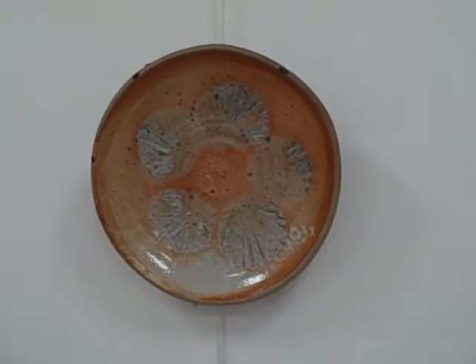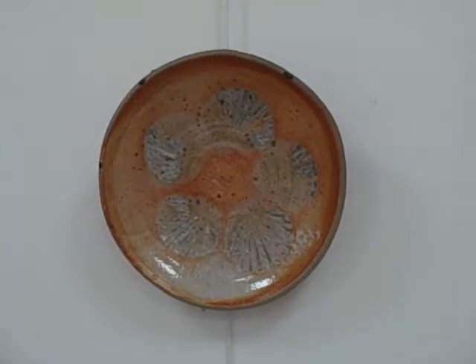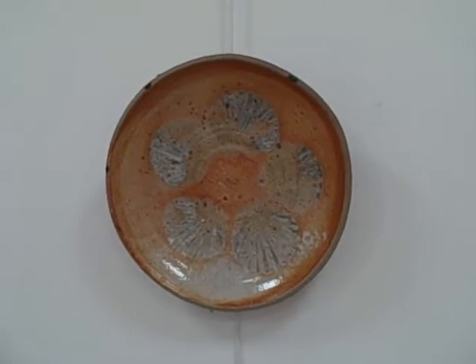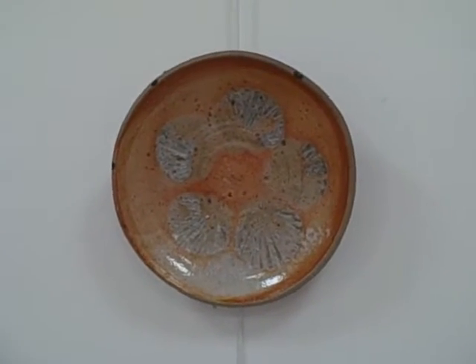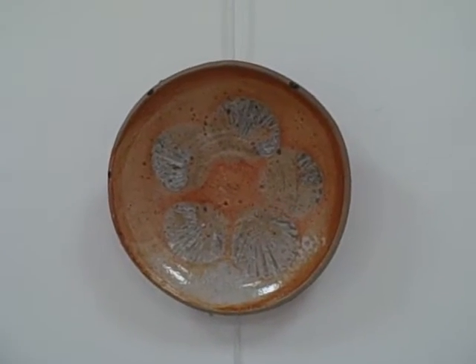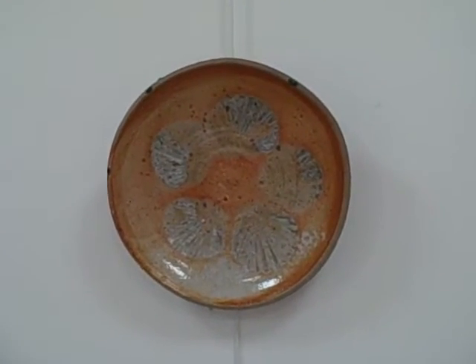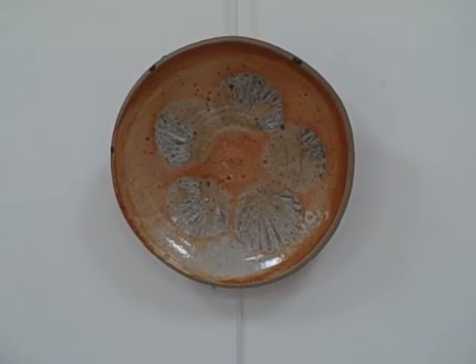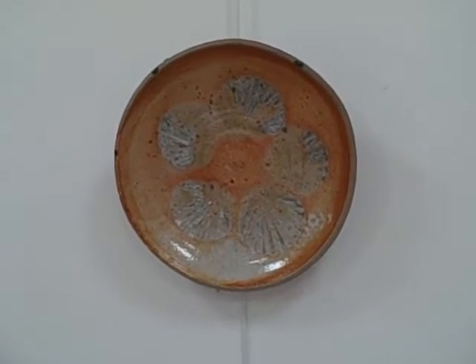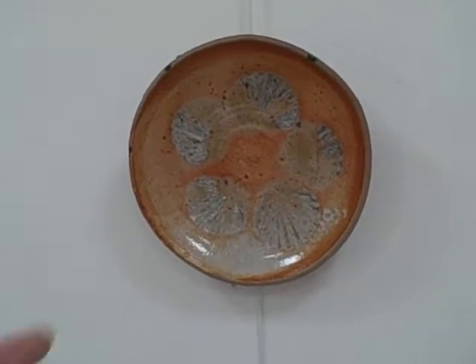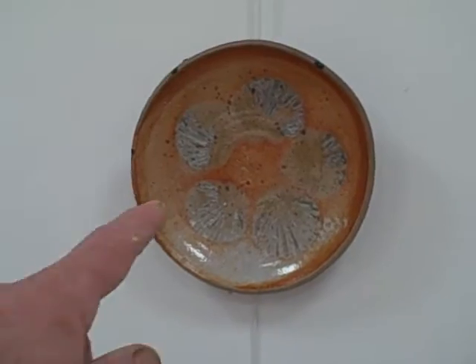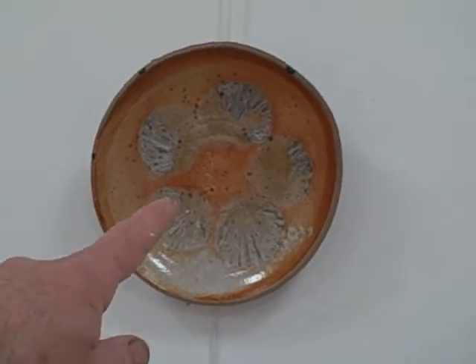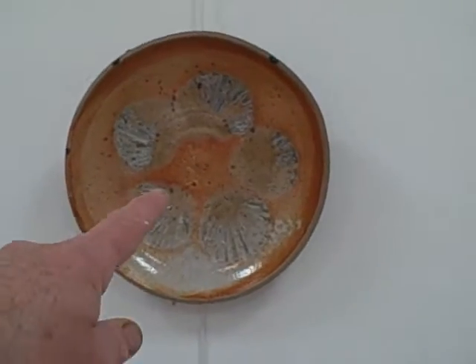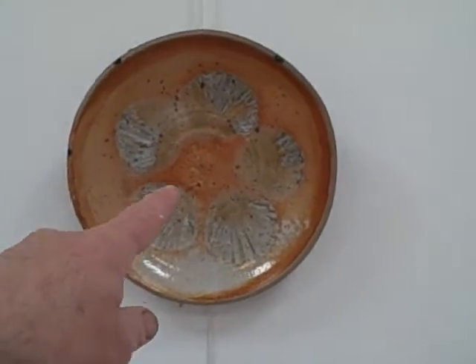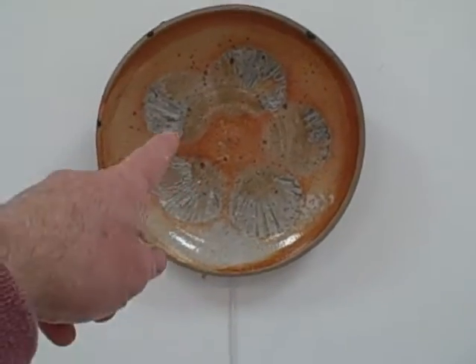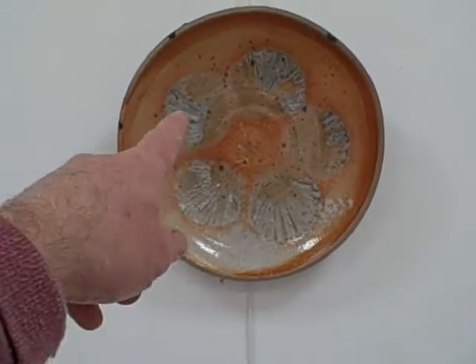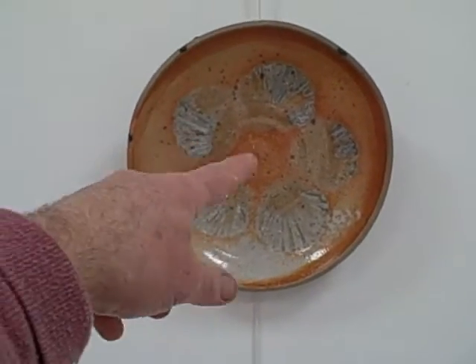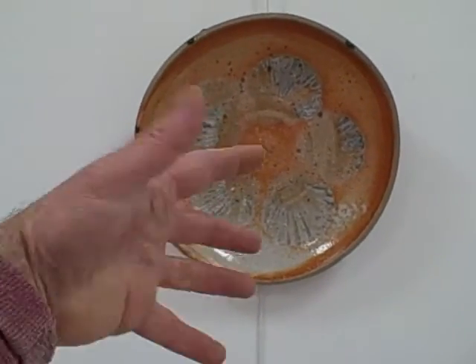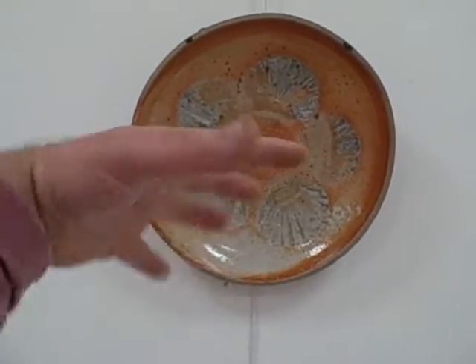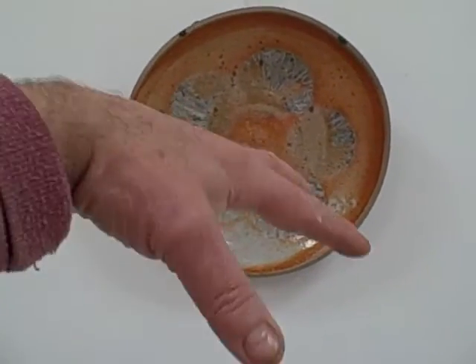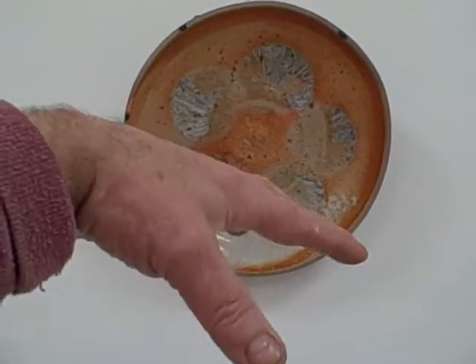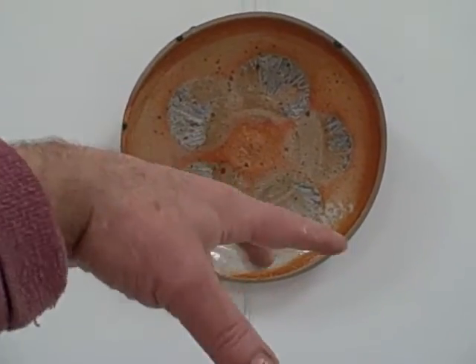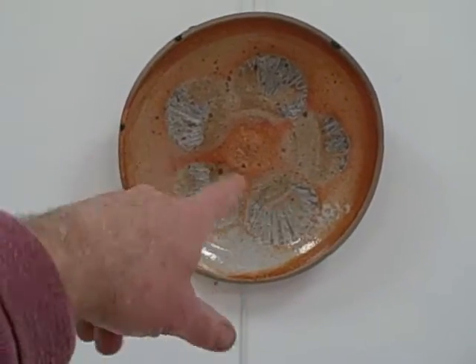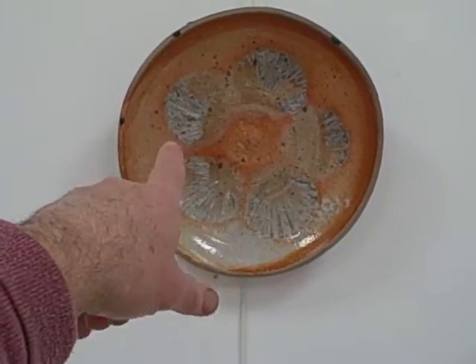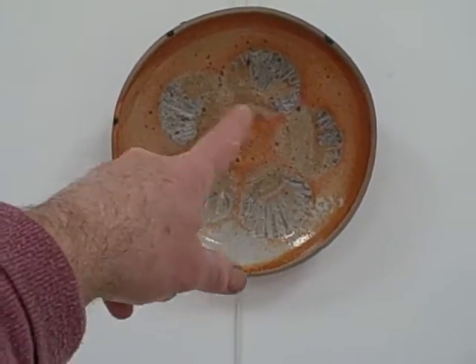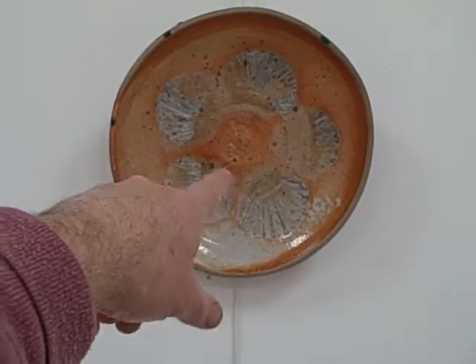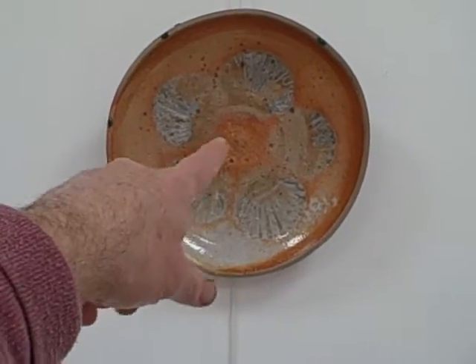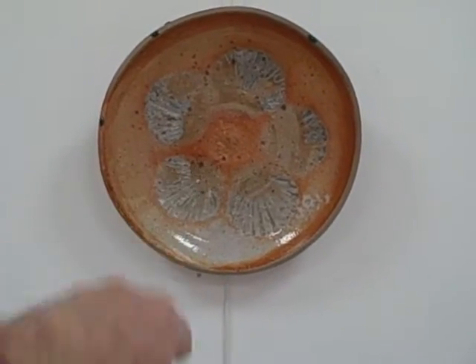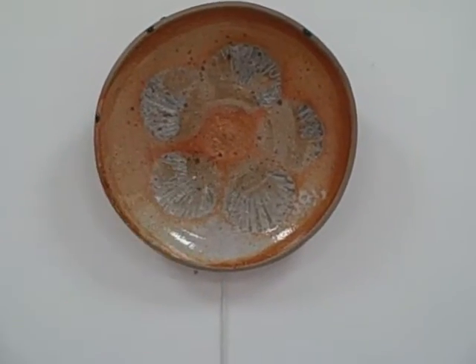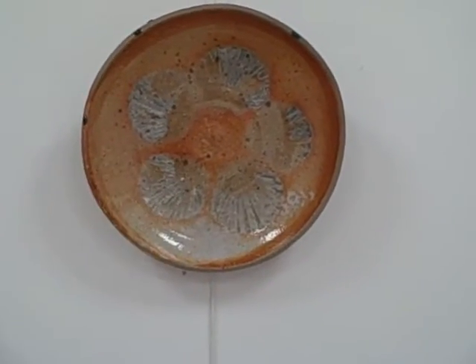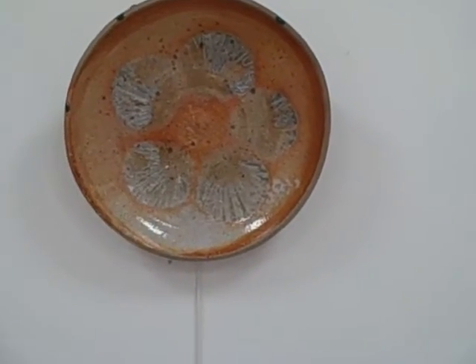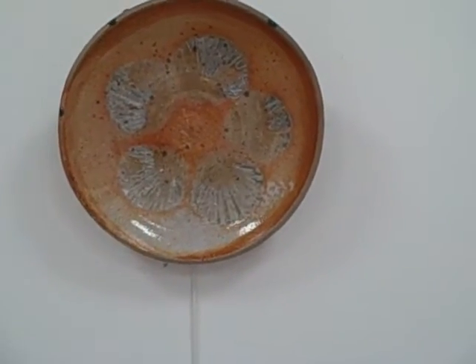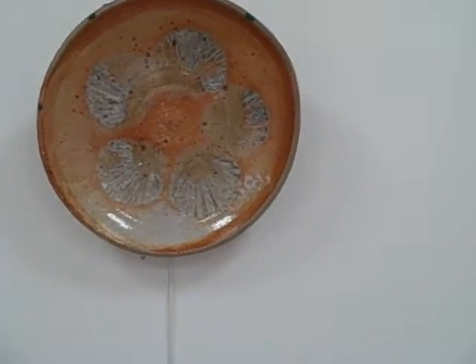Nice large plates — these are fired upside down on big shelves.